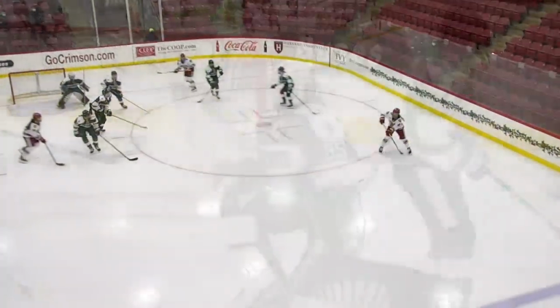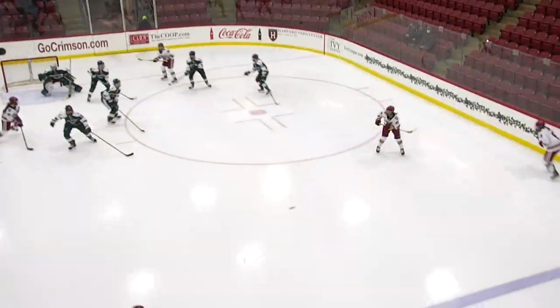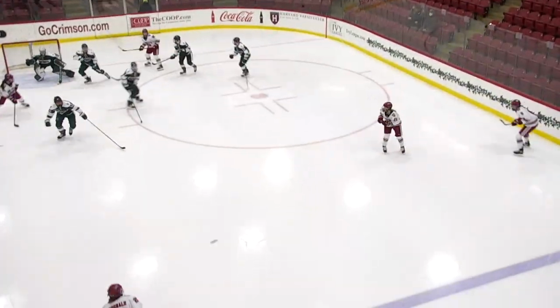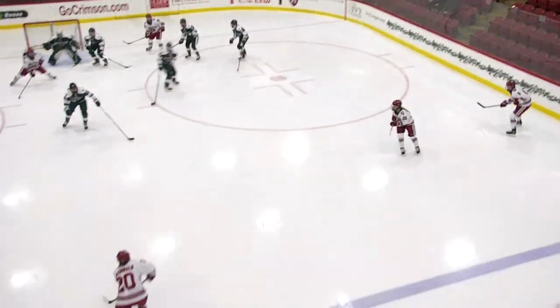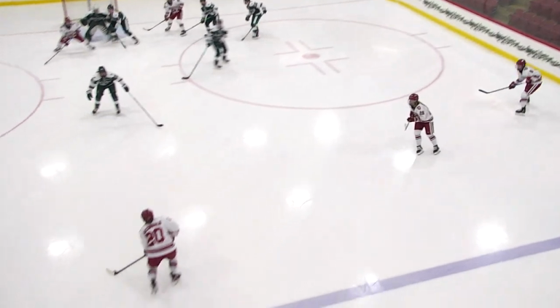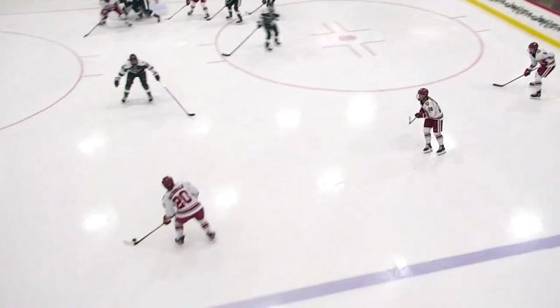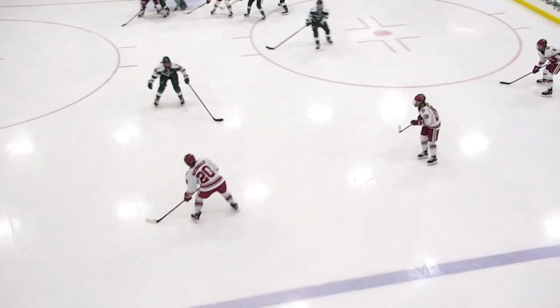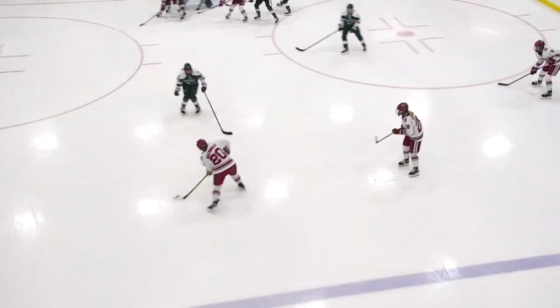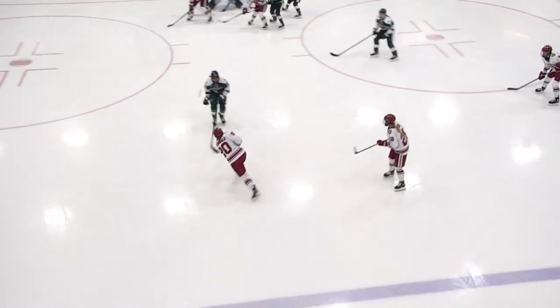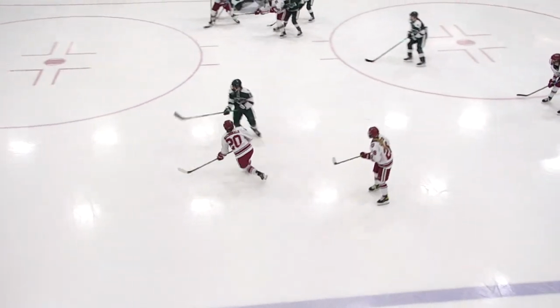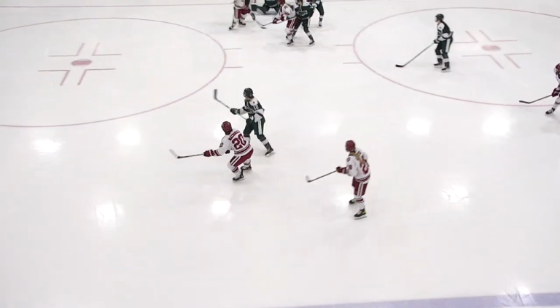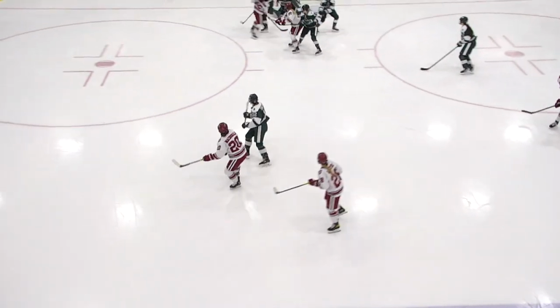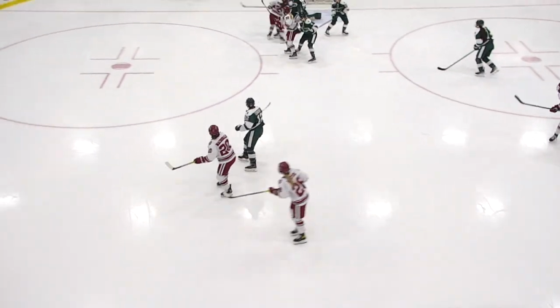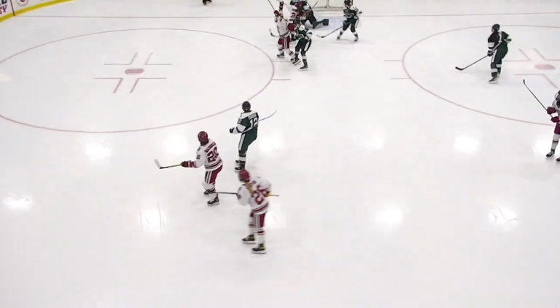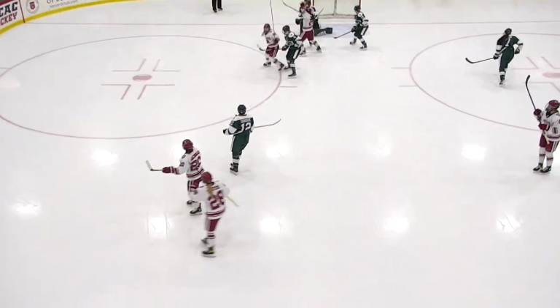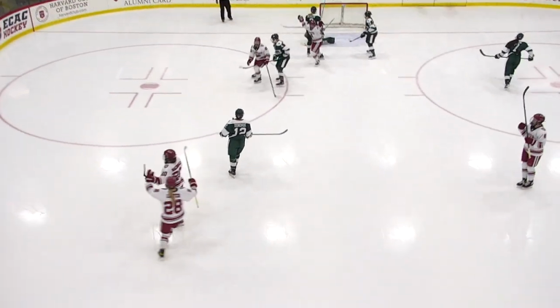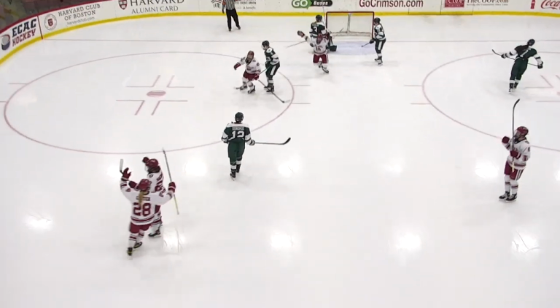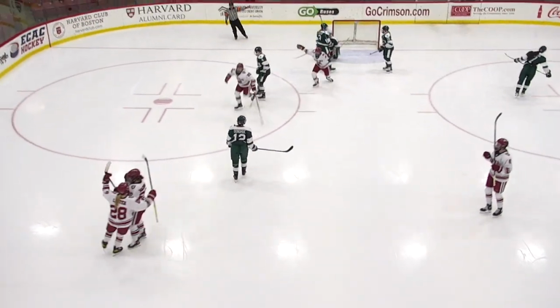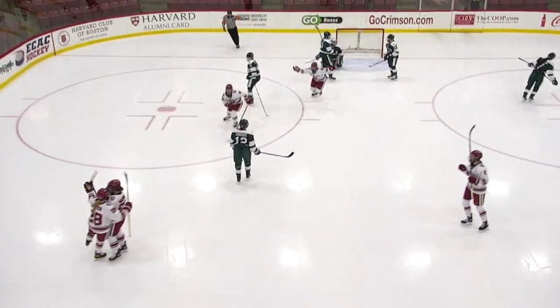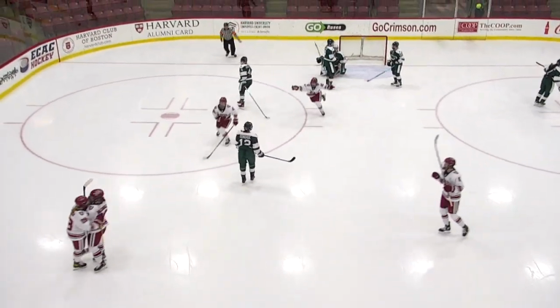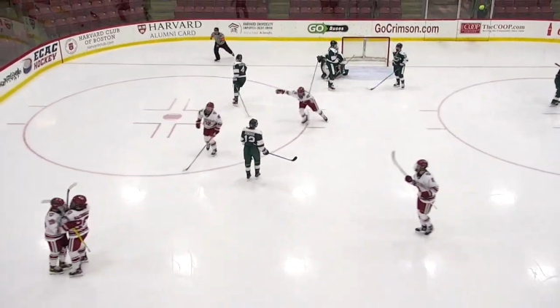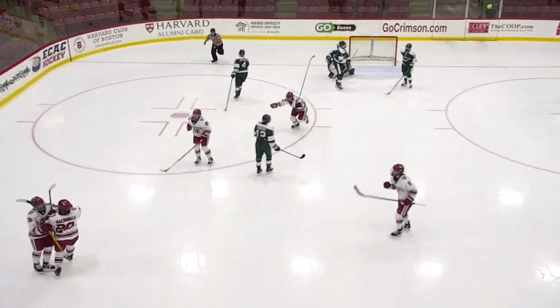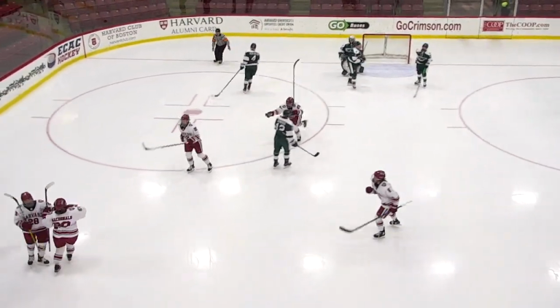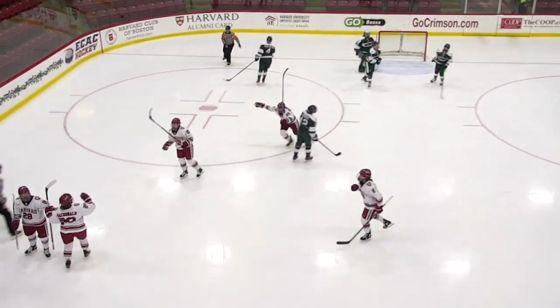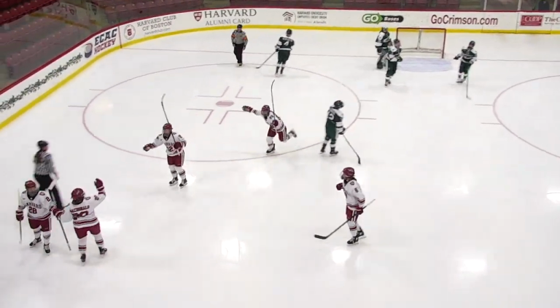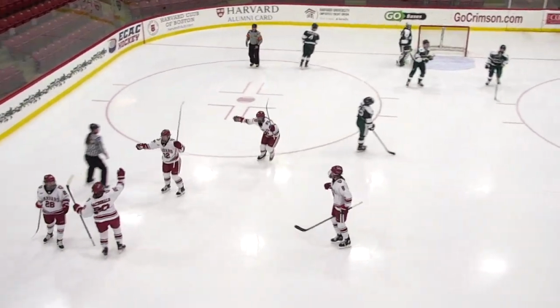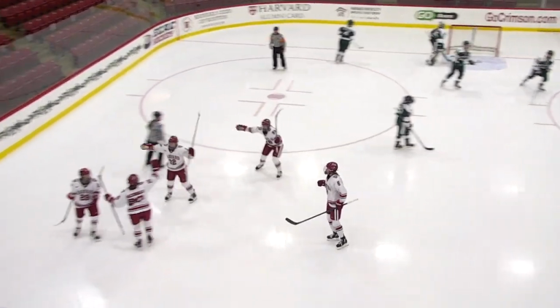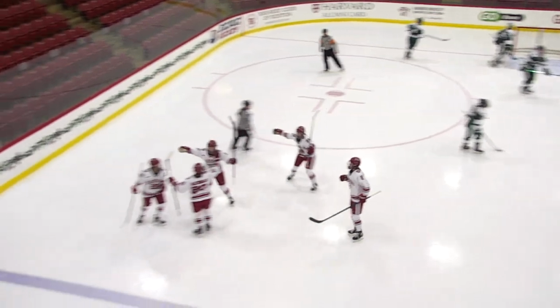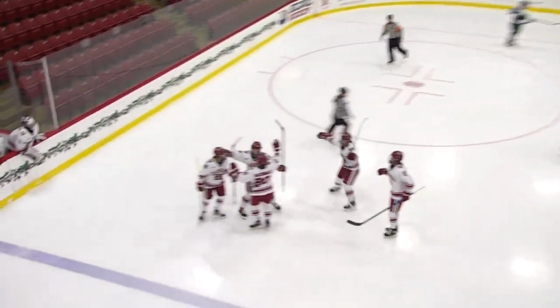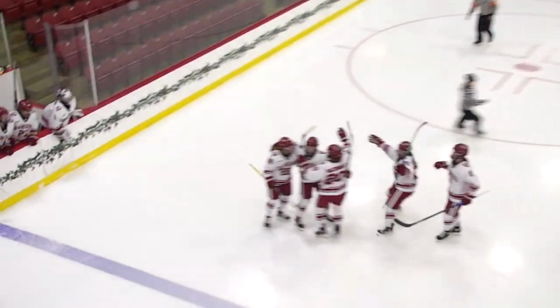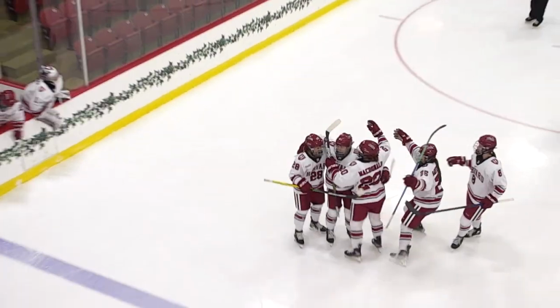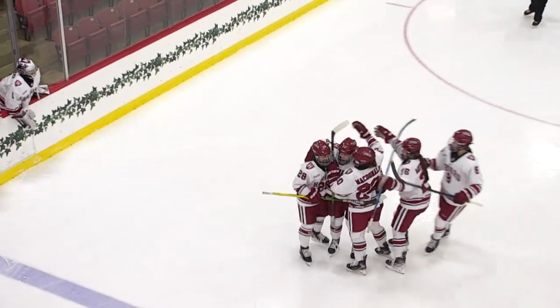In fewer games, obviously more impressive. And if they did it in a snap shot for the point — ends up in the back of the net.